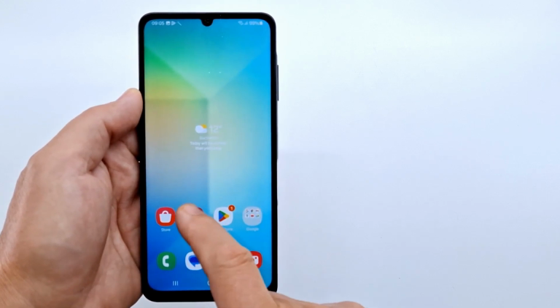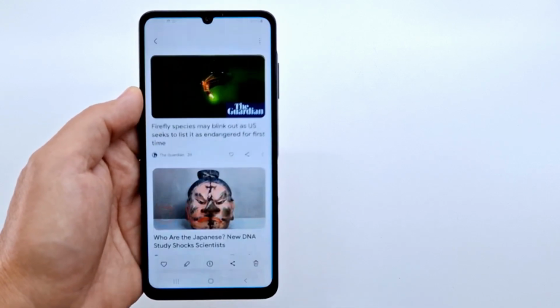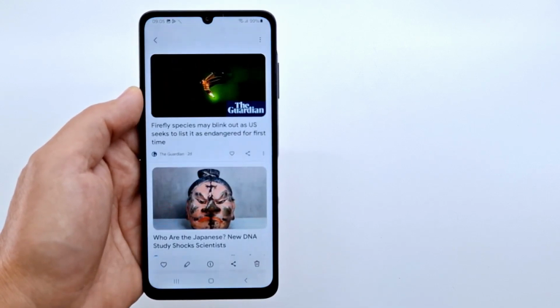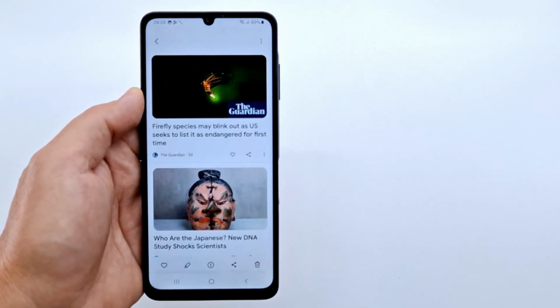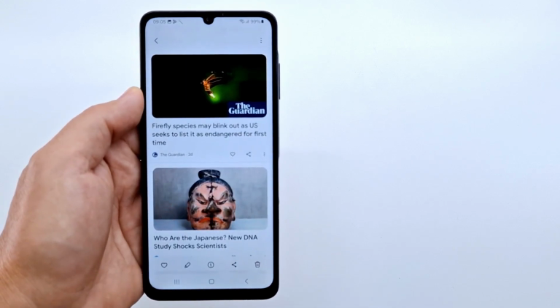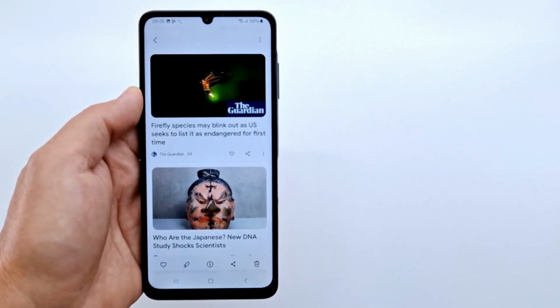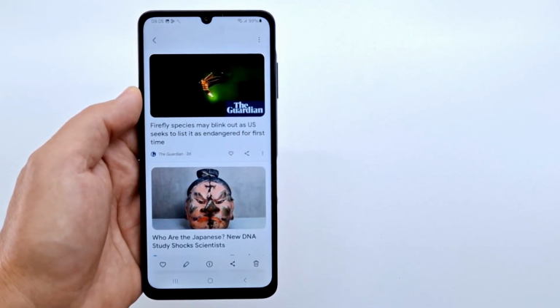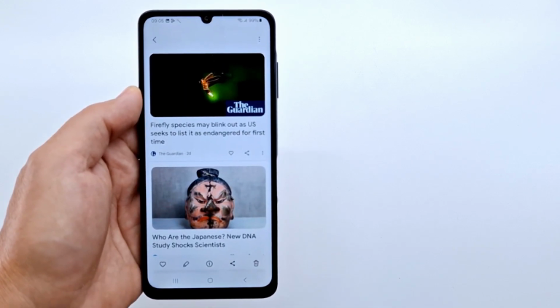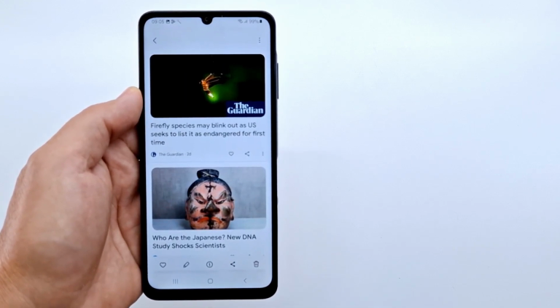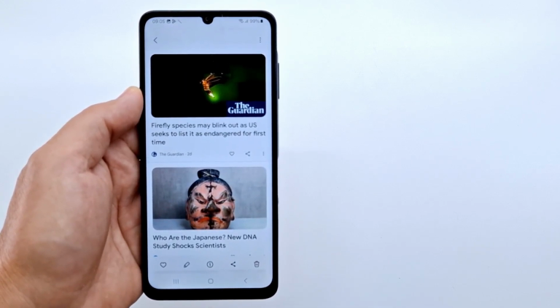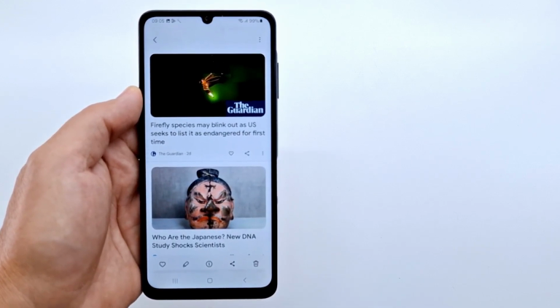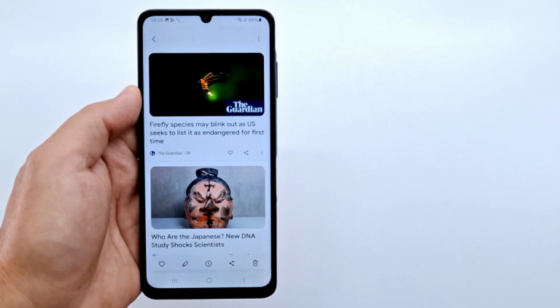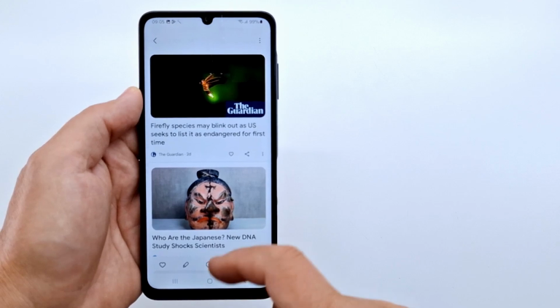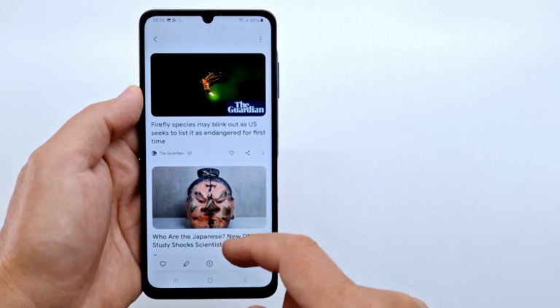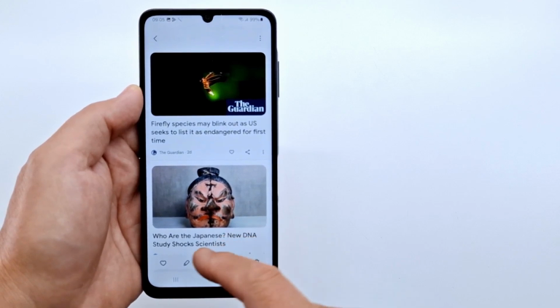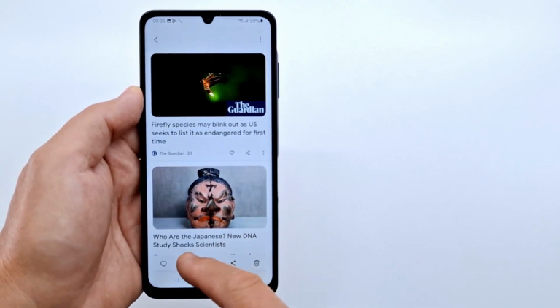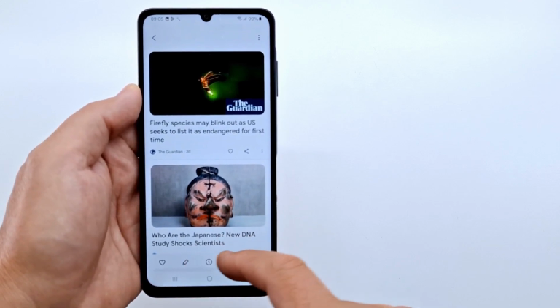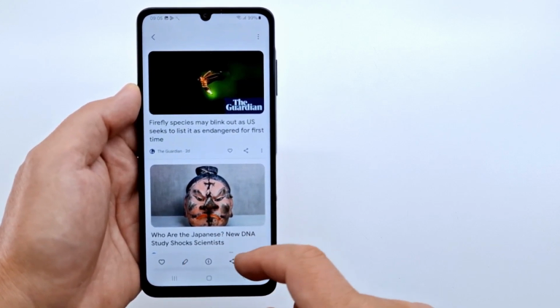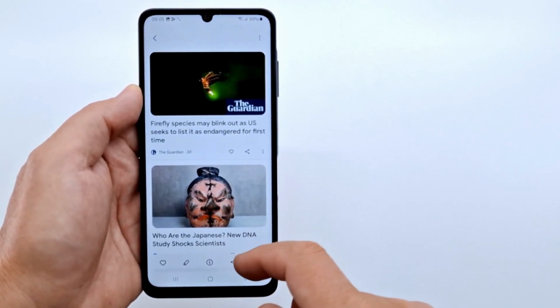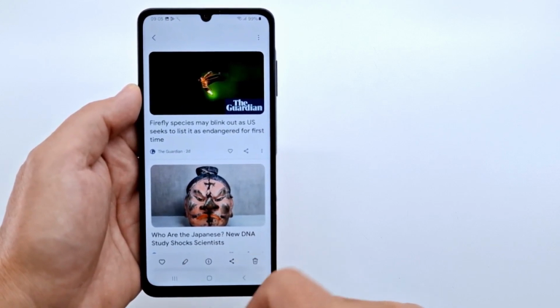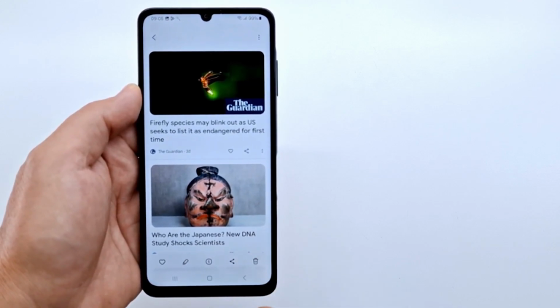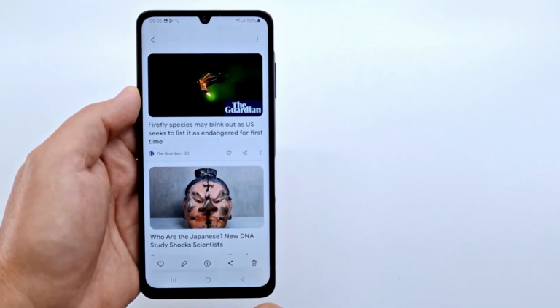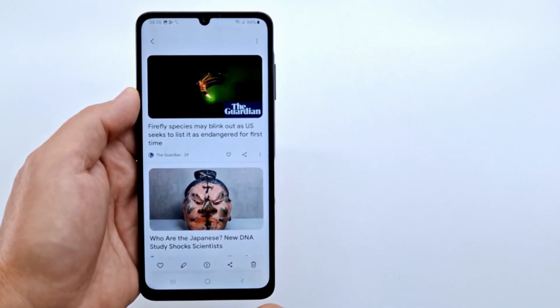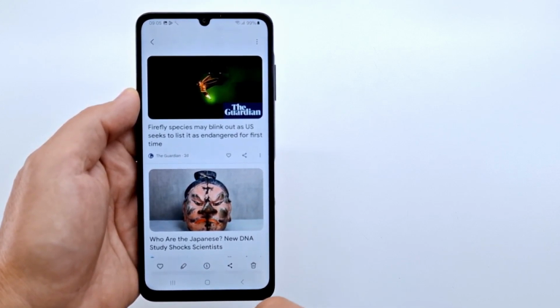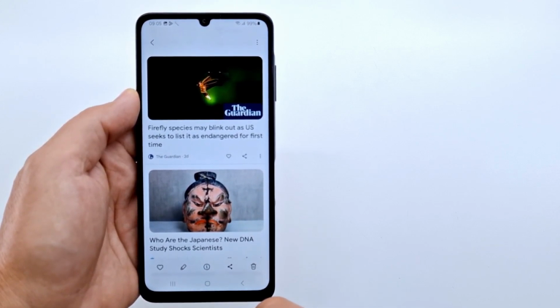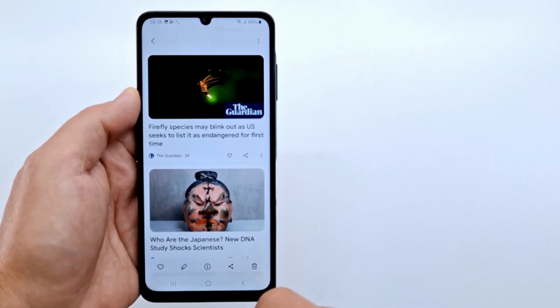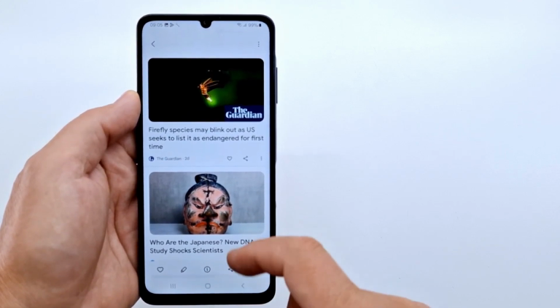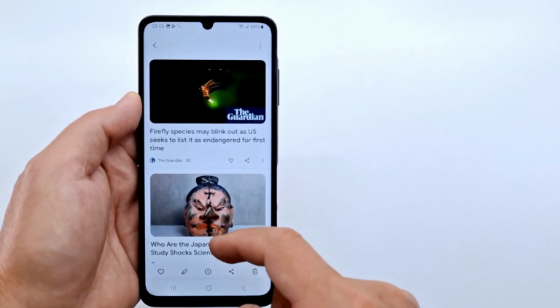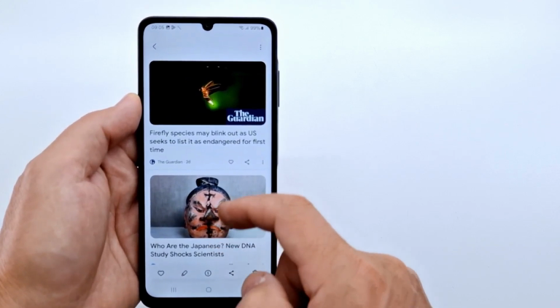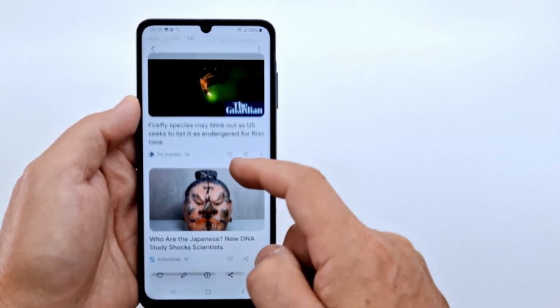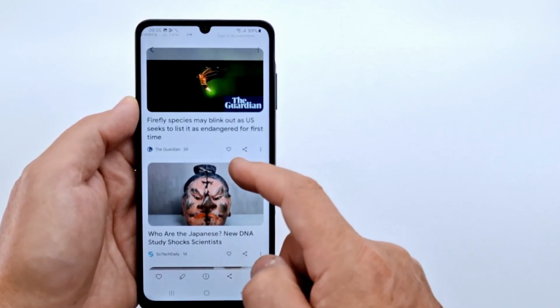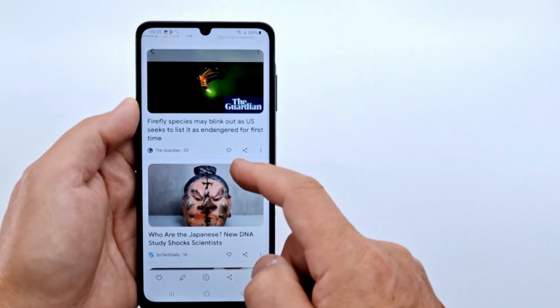All screenshots are saved in the gallery in the screenshot folder. You can edit them by pressing on the pencil icon.